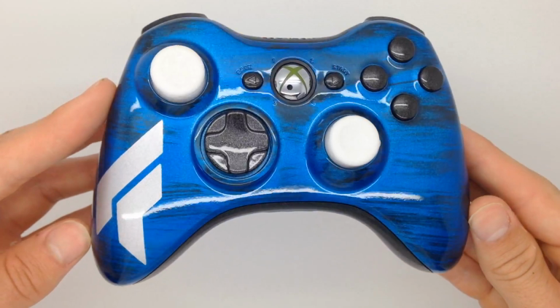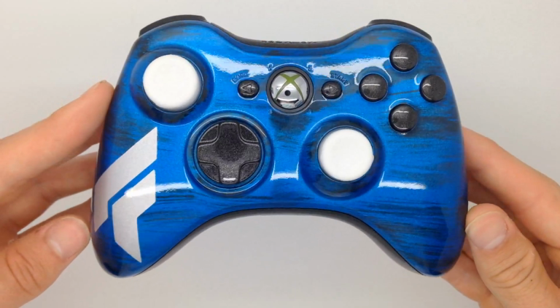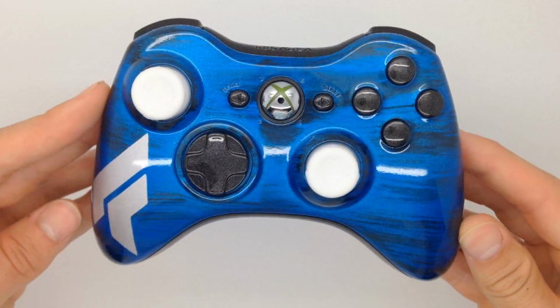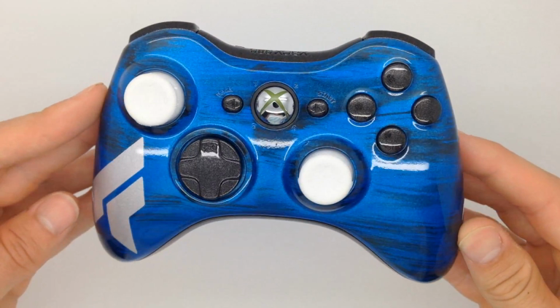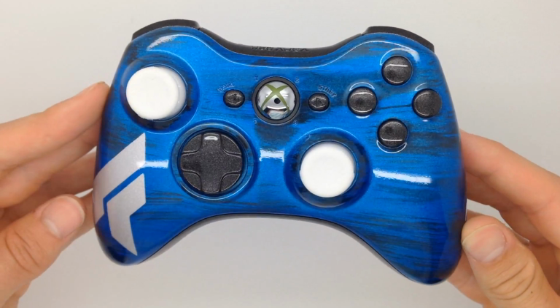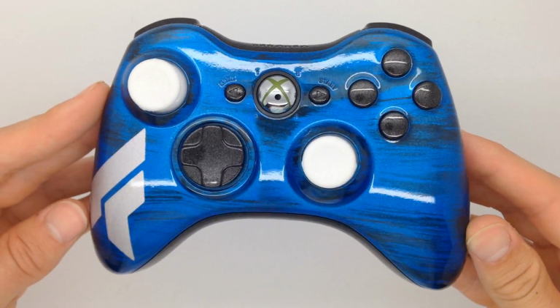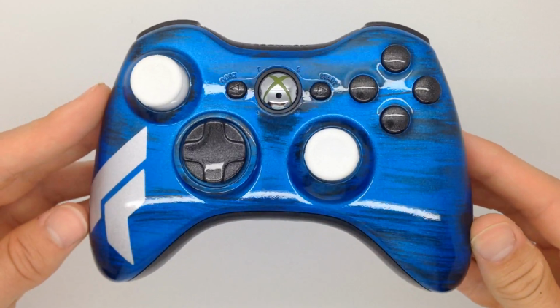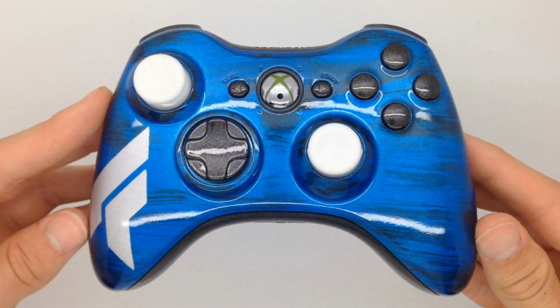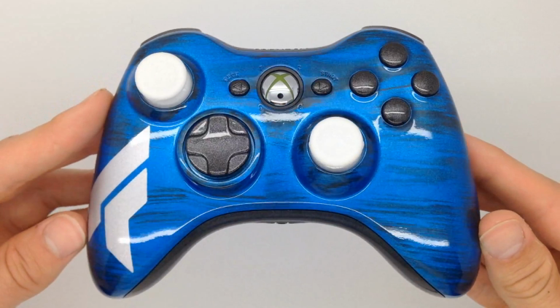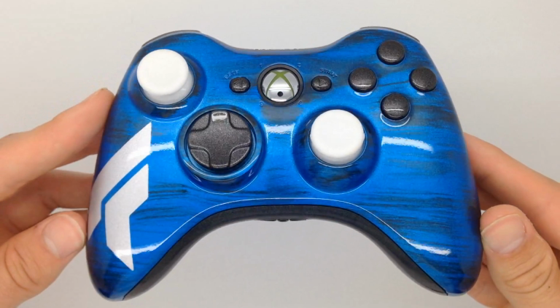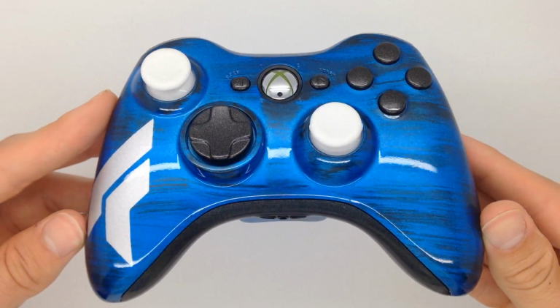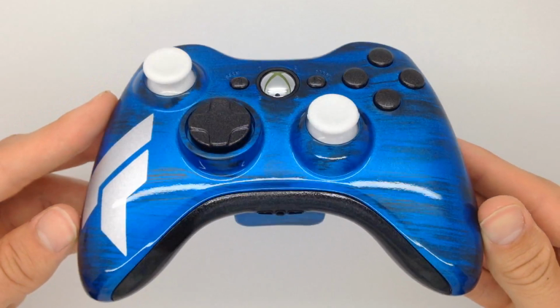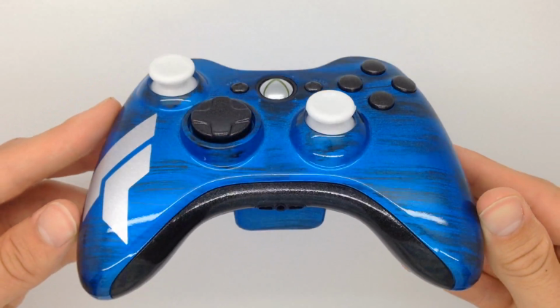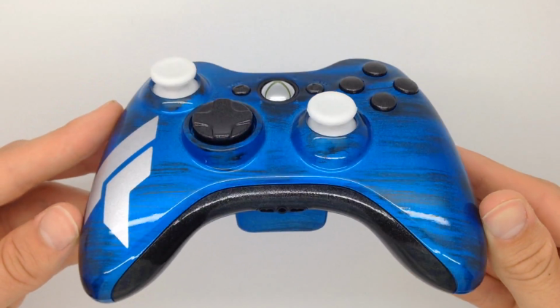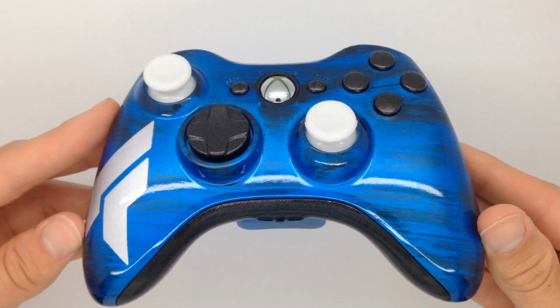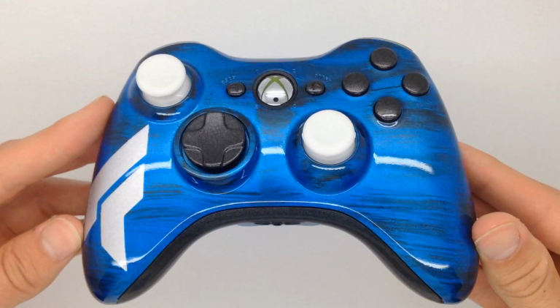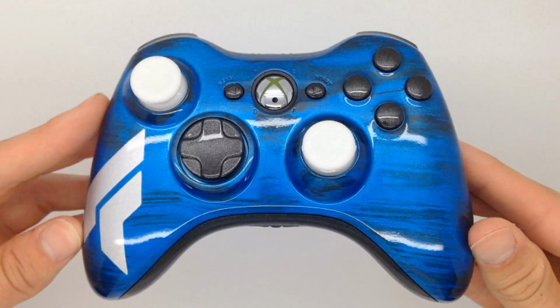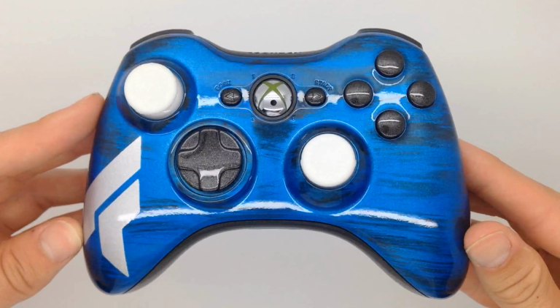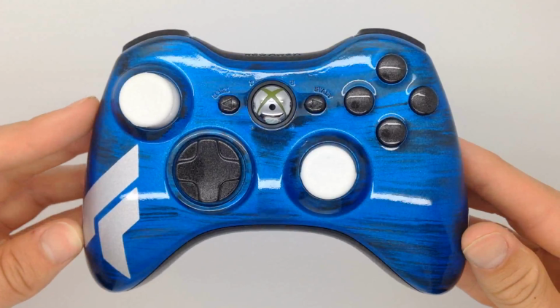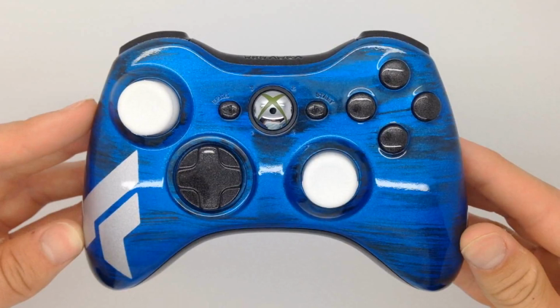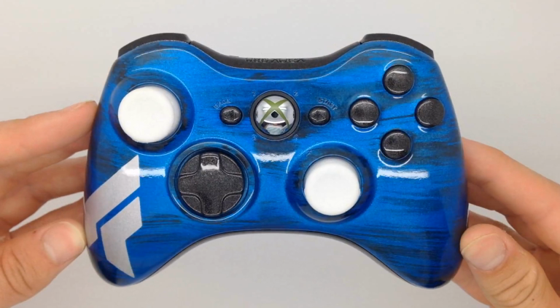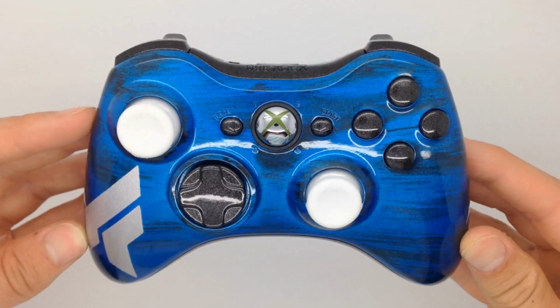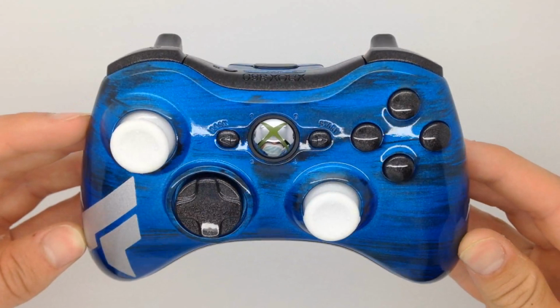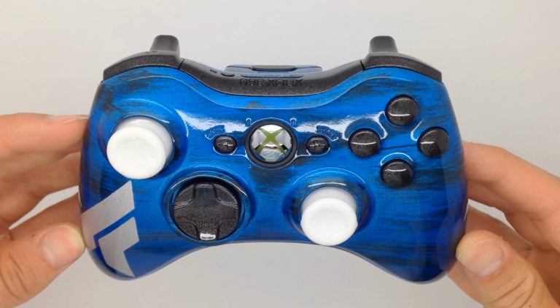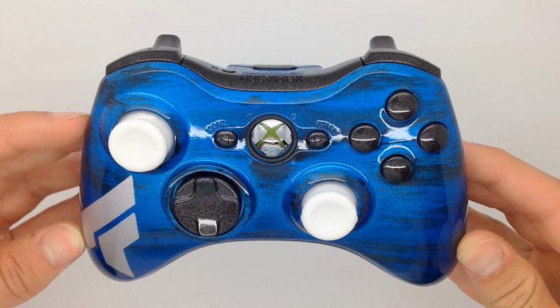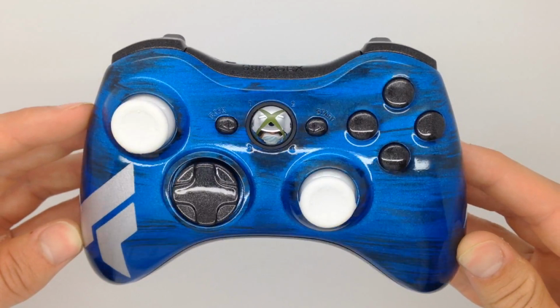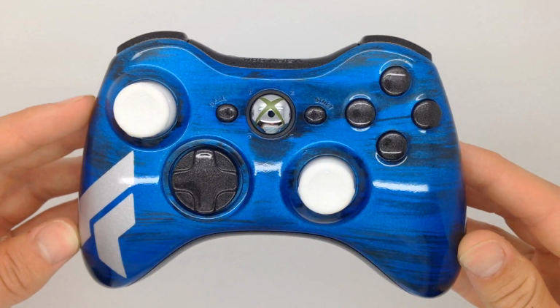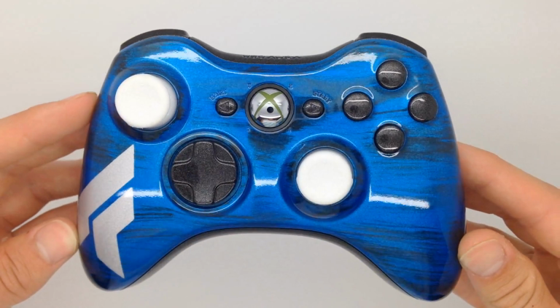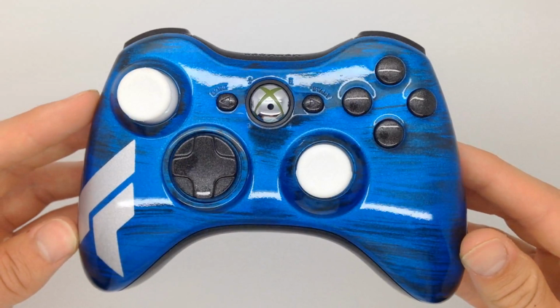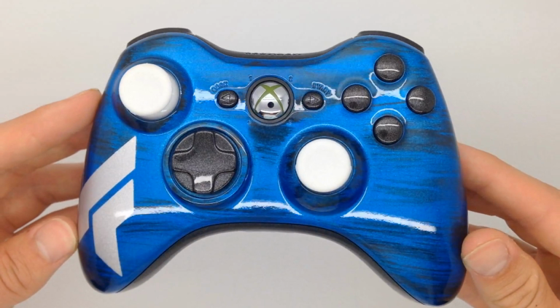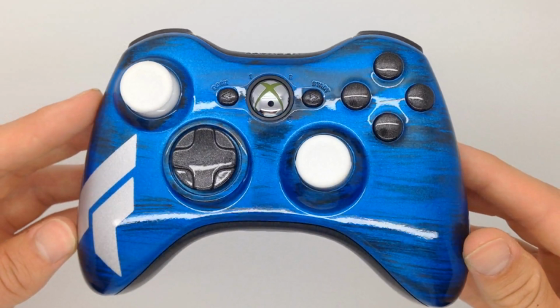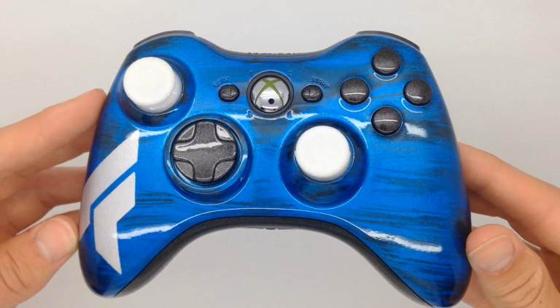Here at Acidic Gaming we like to emphasize the minor details in order to make a controller stand out, and that's just what makes them different.